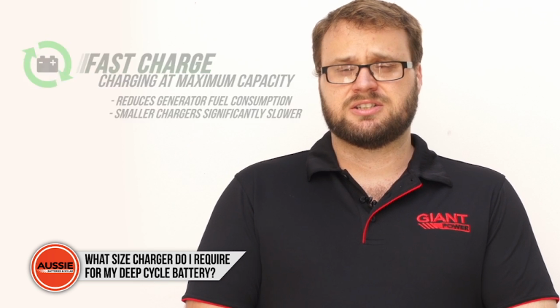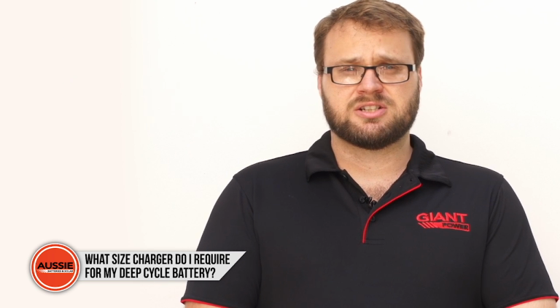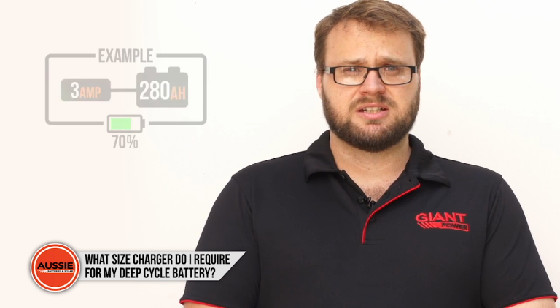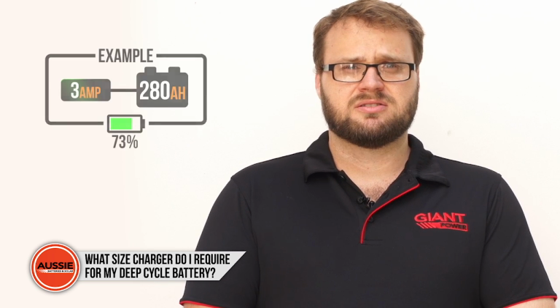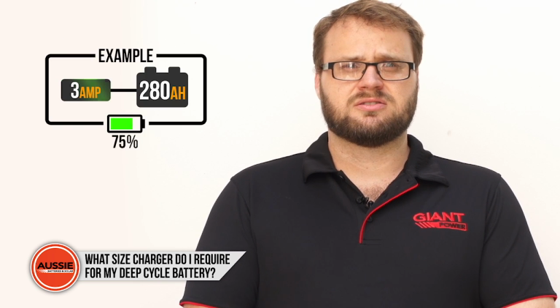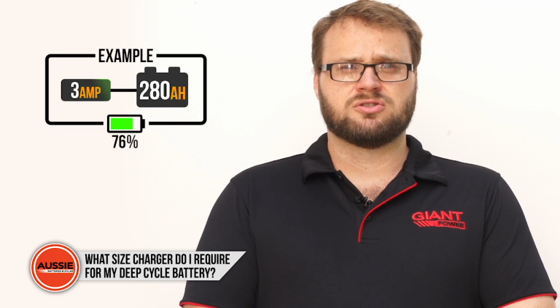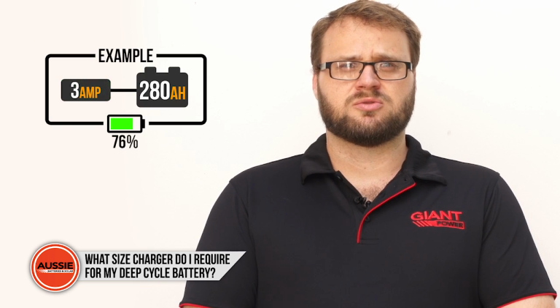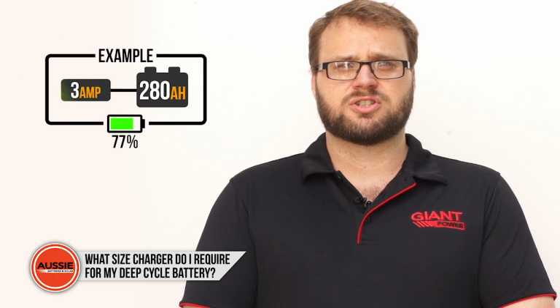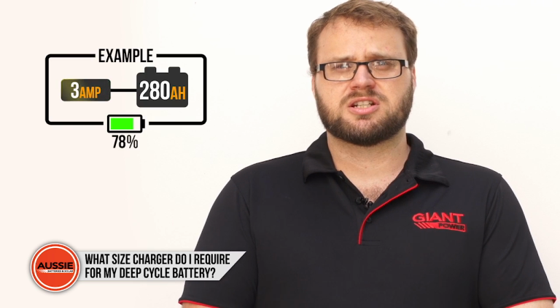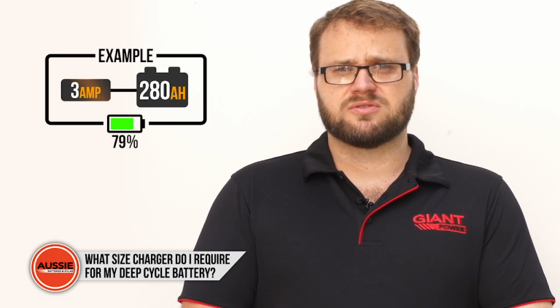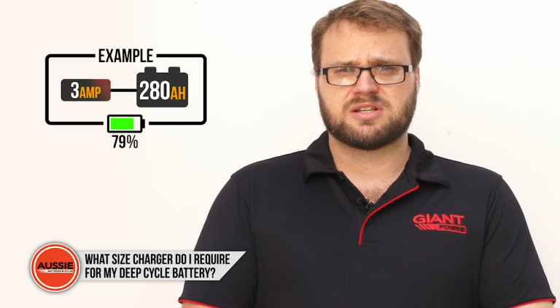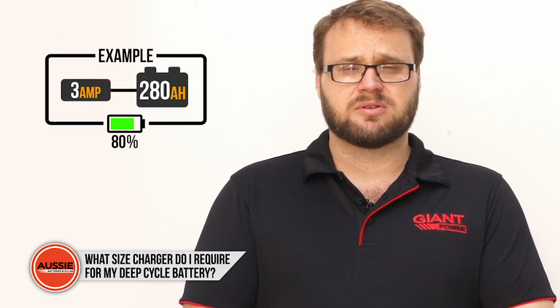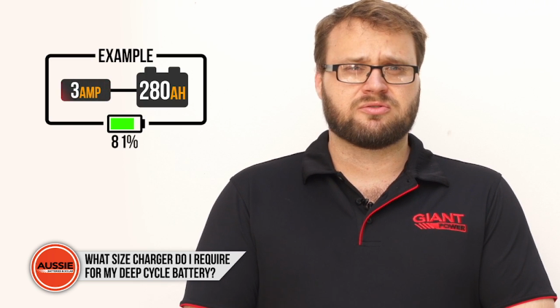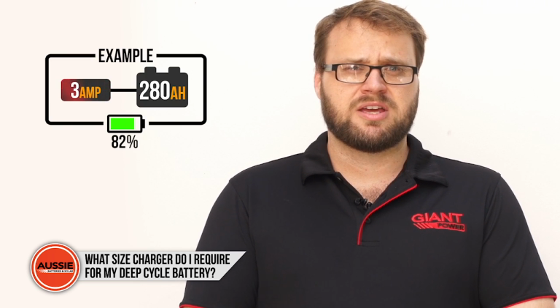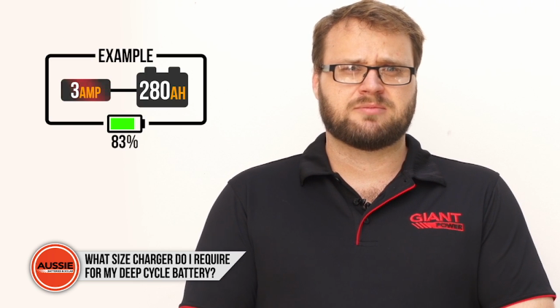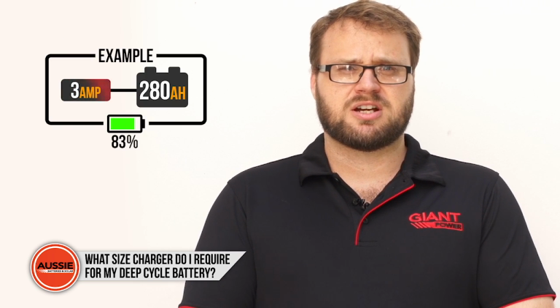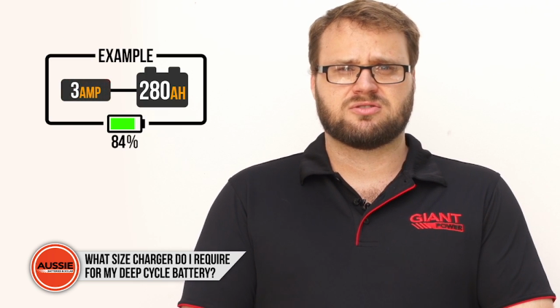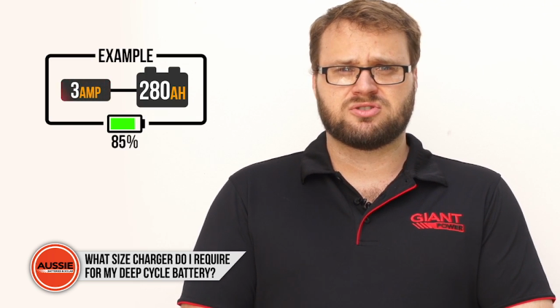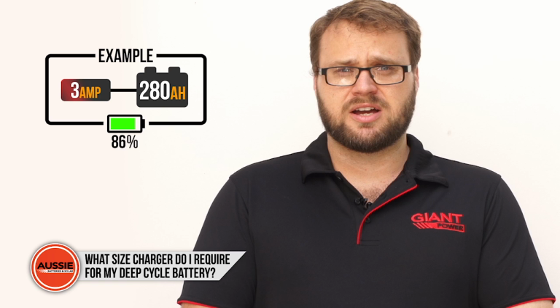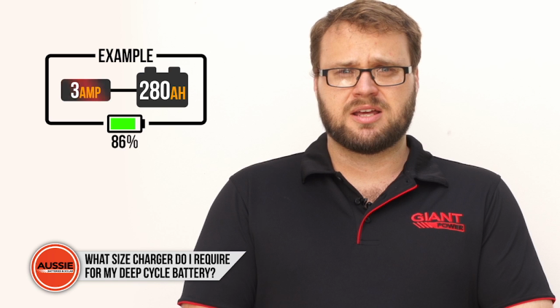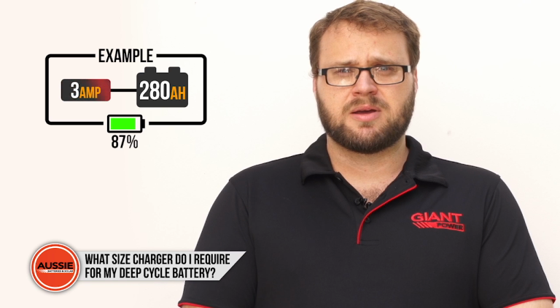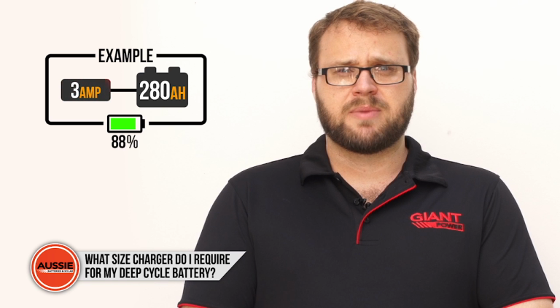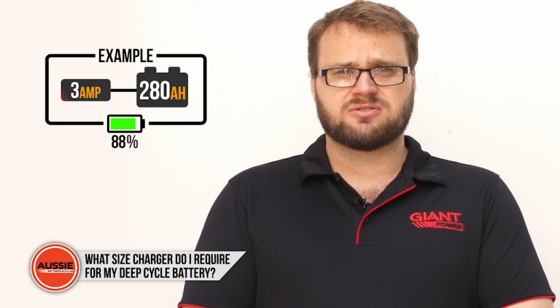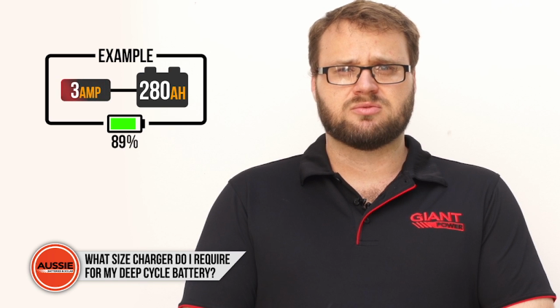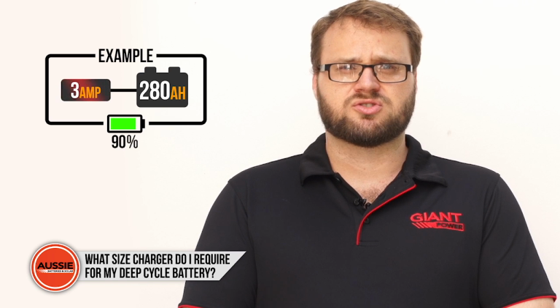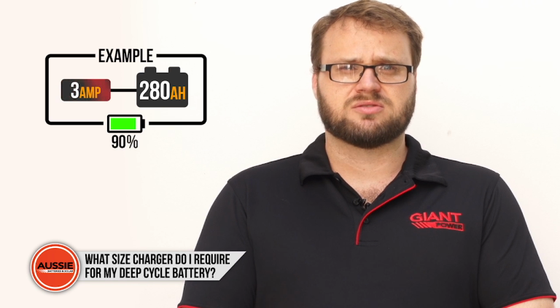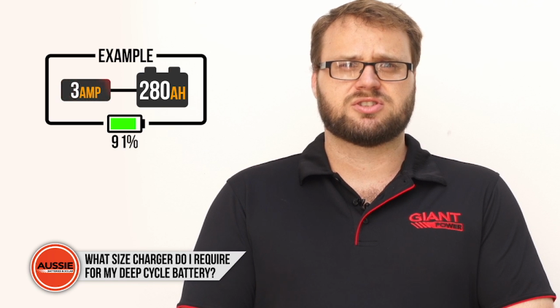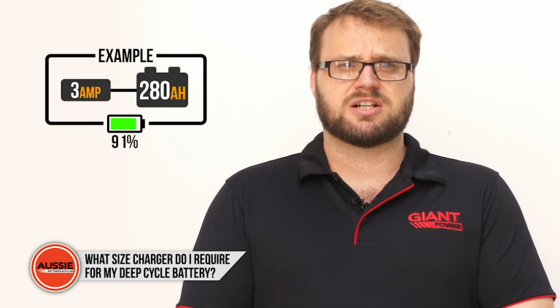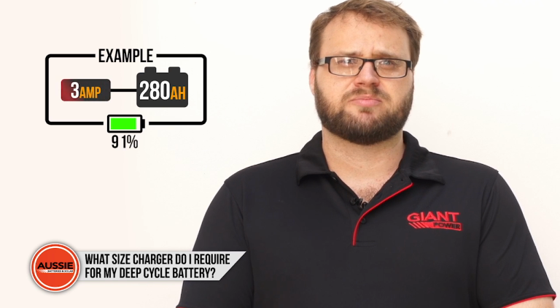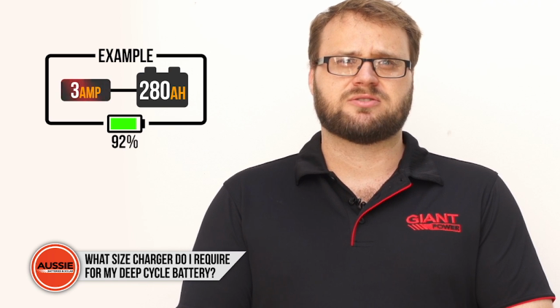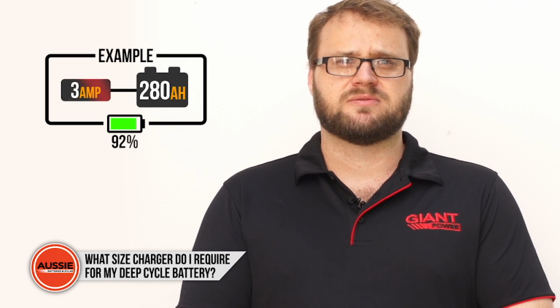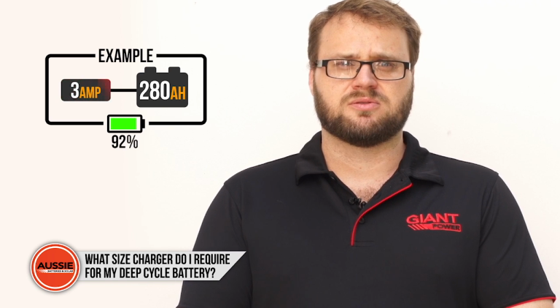Additionally, too small a charger — for example a 3Ah charger on a 280Ah battery — will struggle to charge the battery to full.